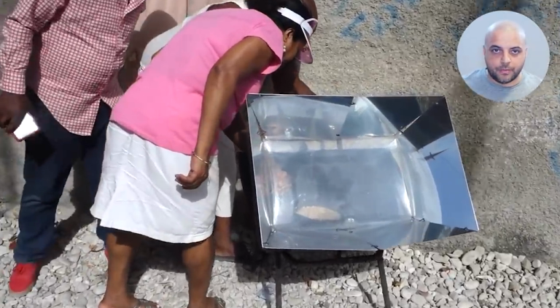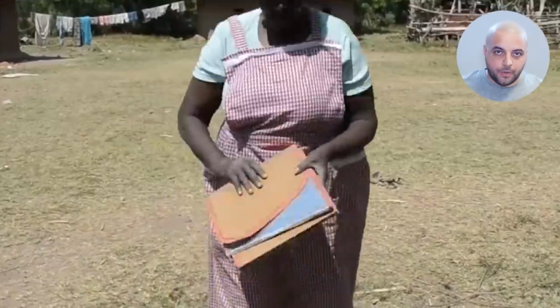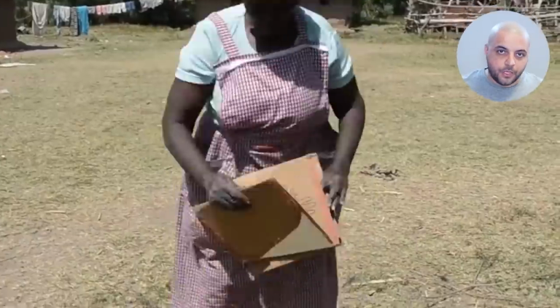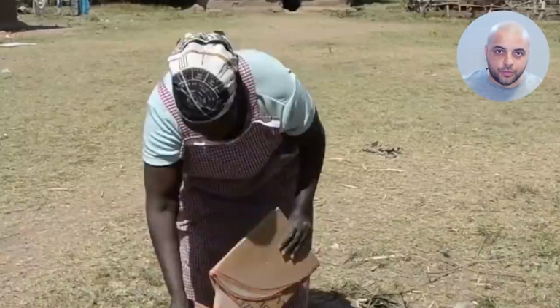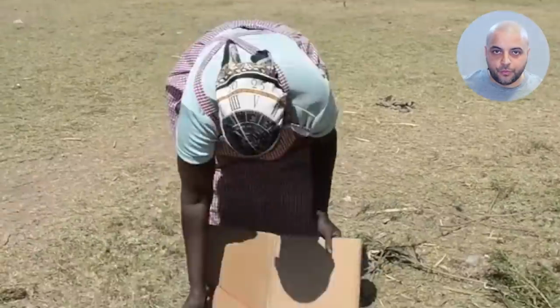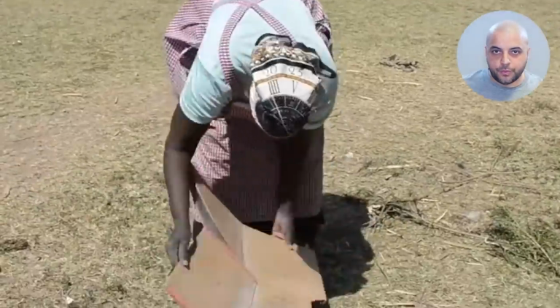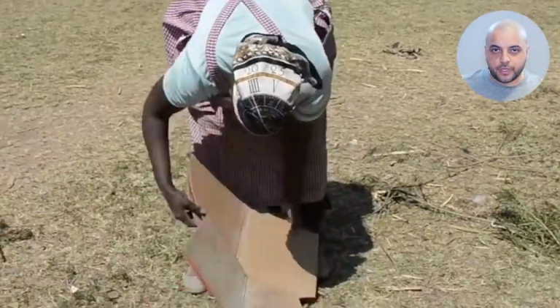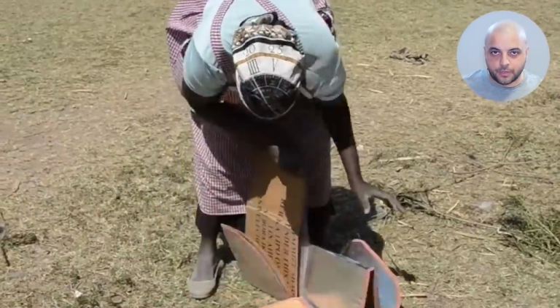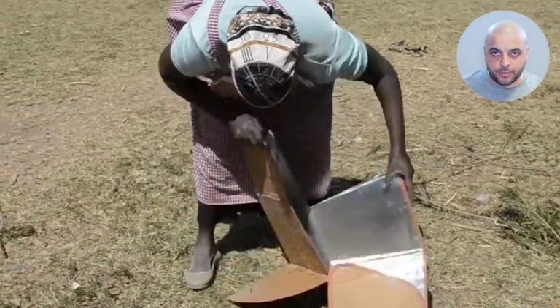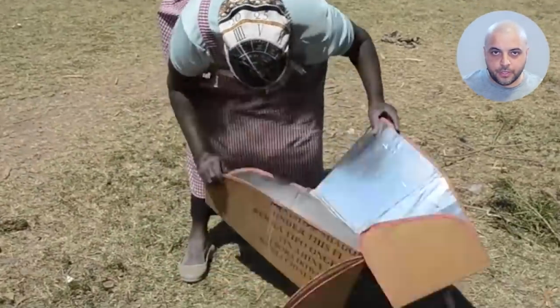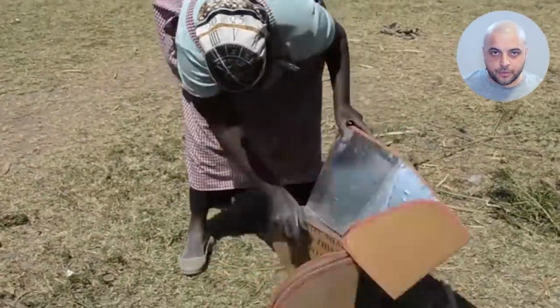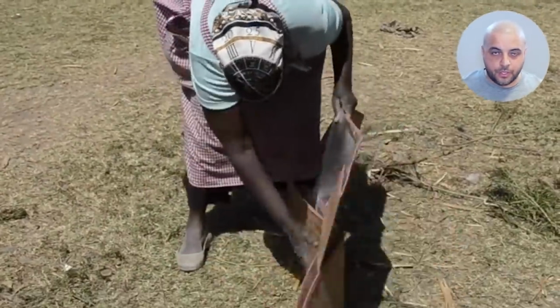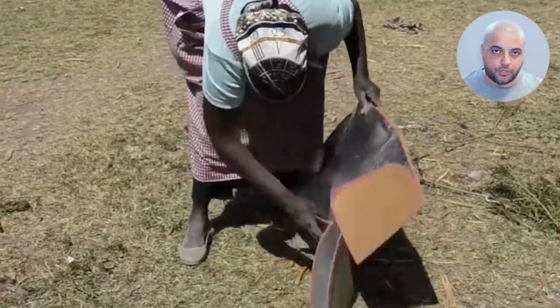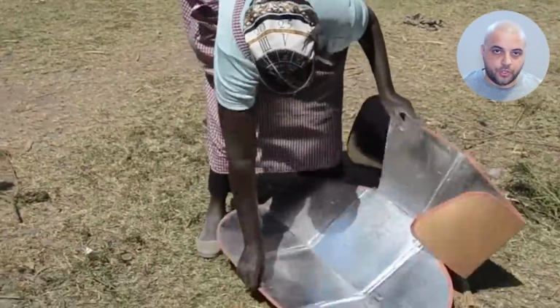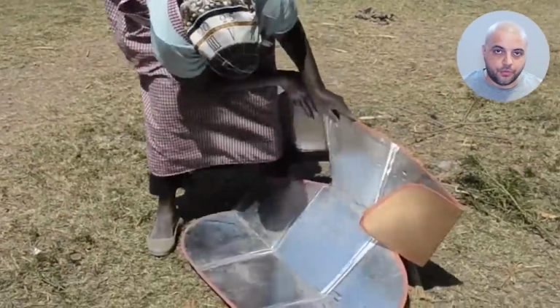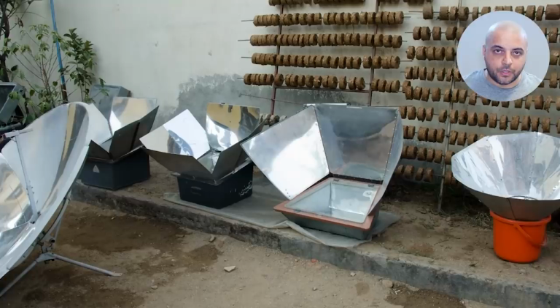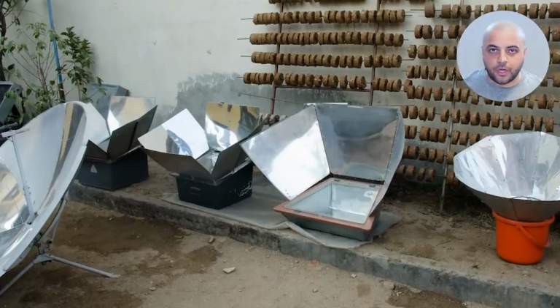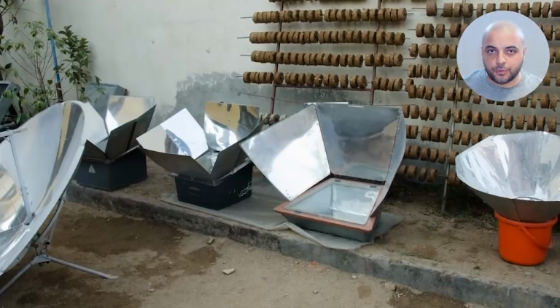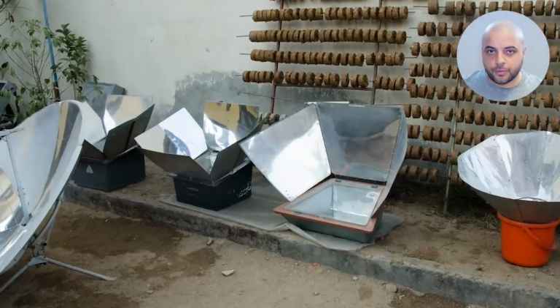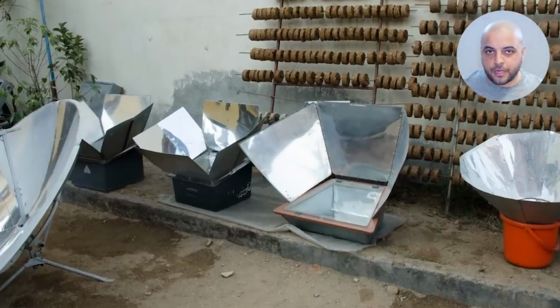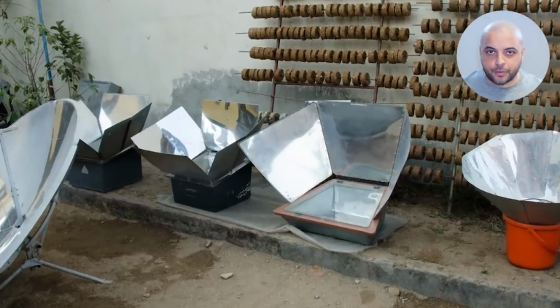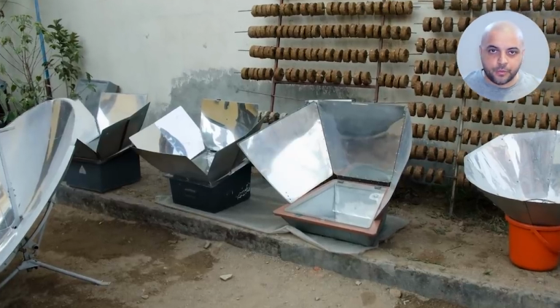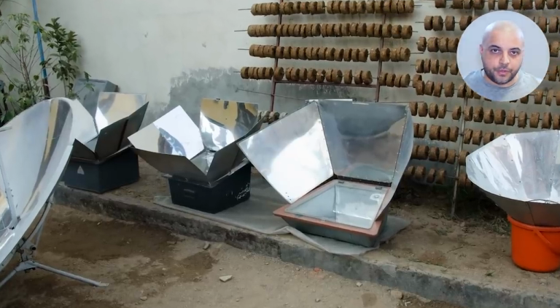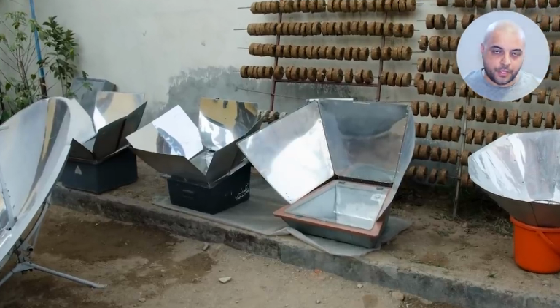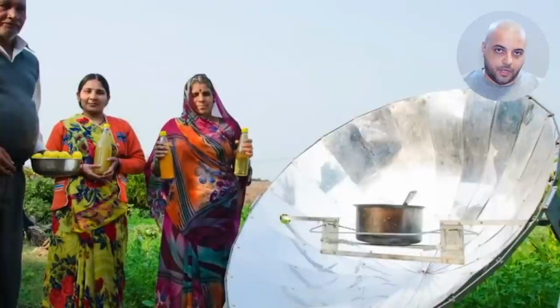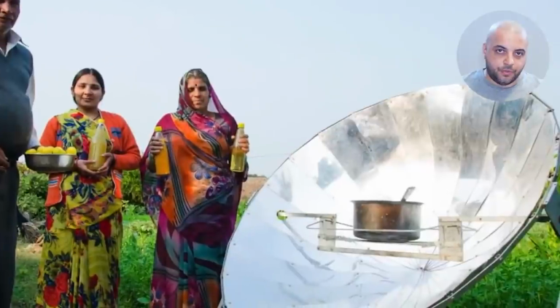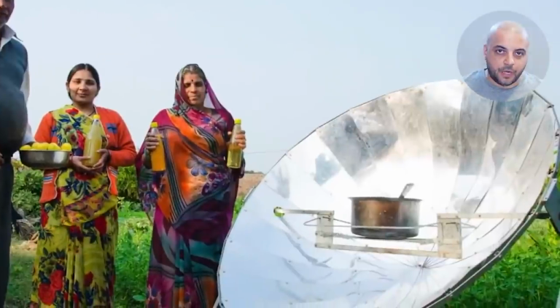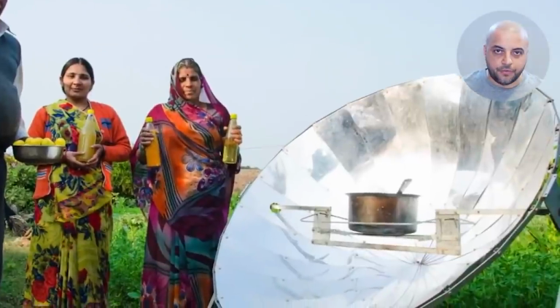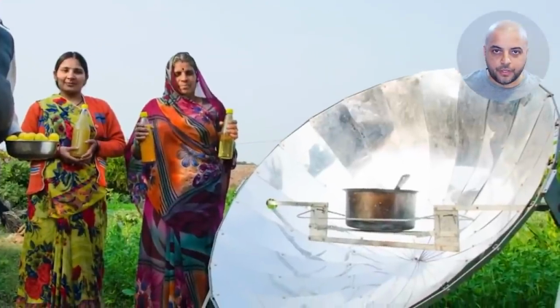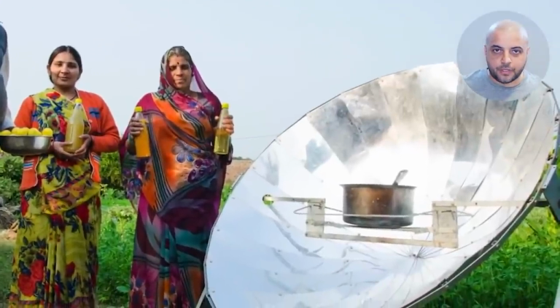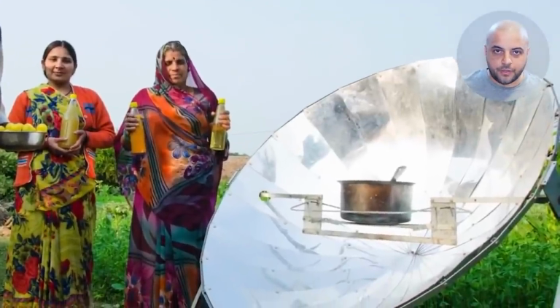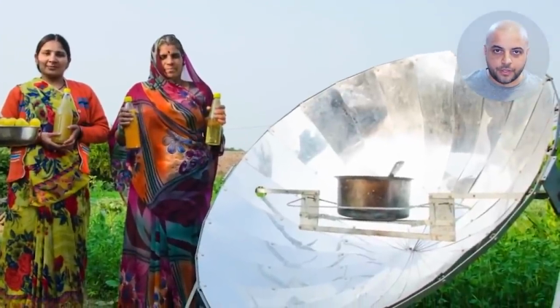Plus, they use affordable and accessible materials such as tinfoil, cardboard, blackboards, and mirrors that further amplify the sun's energy.